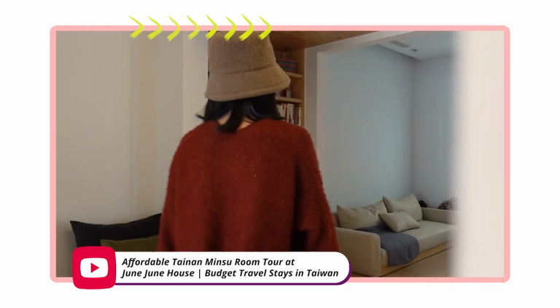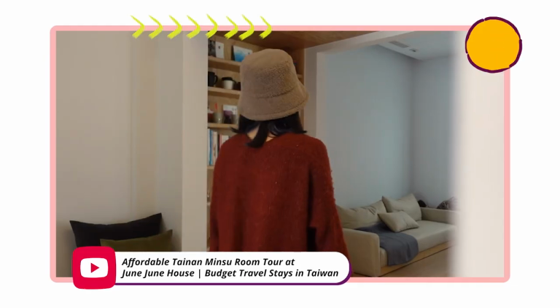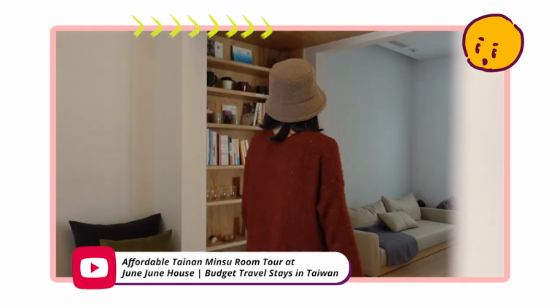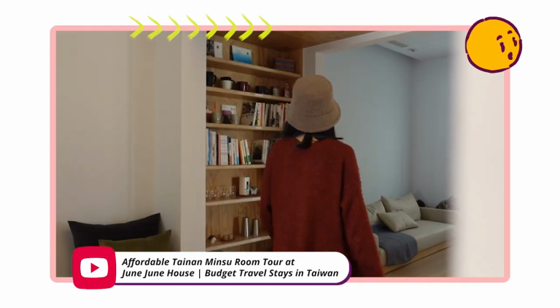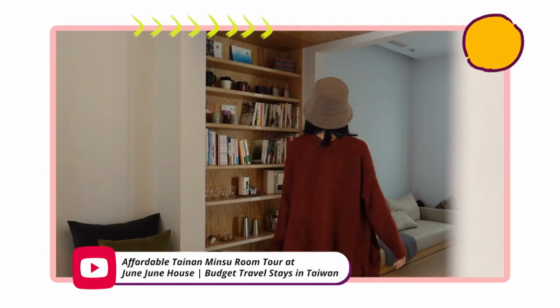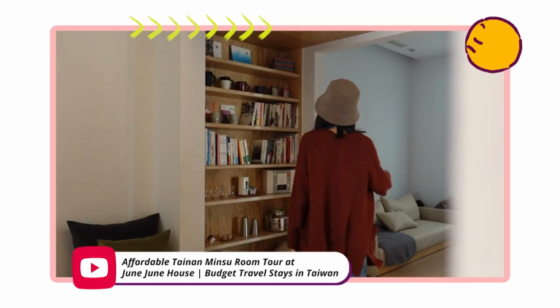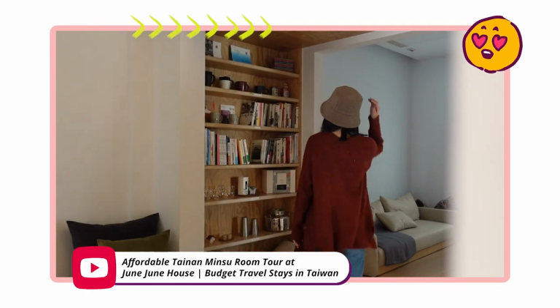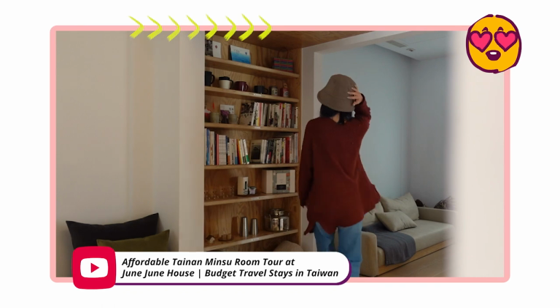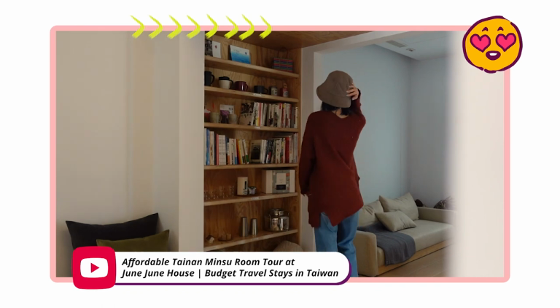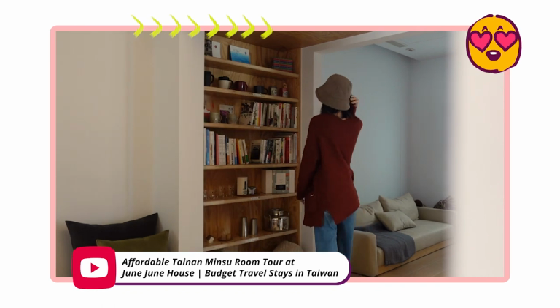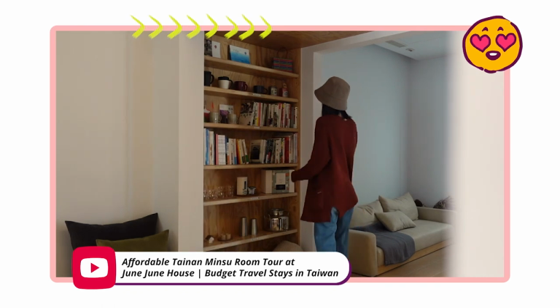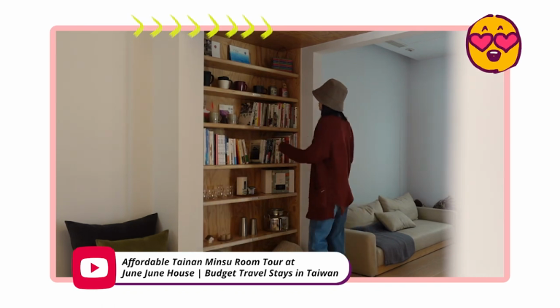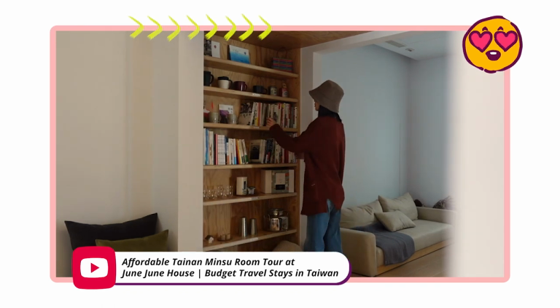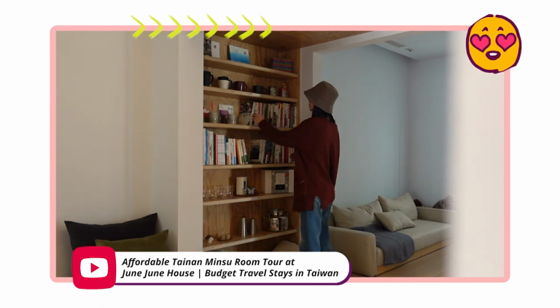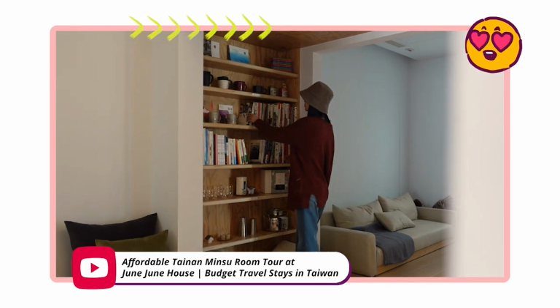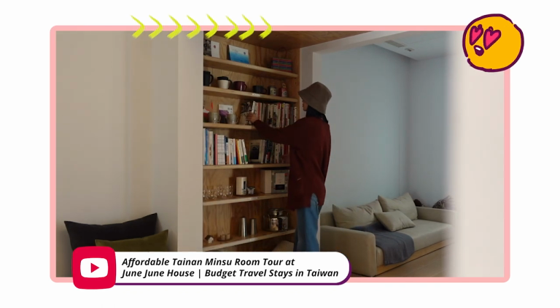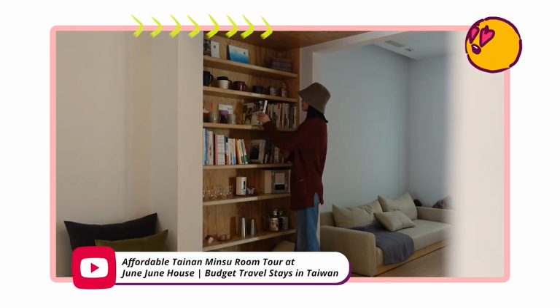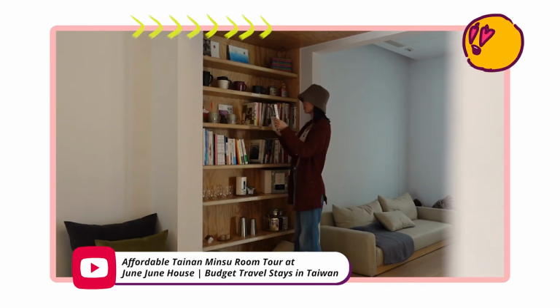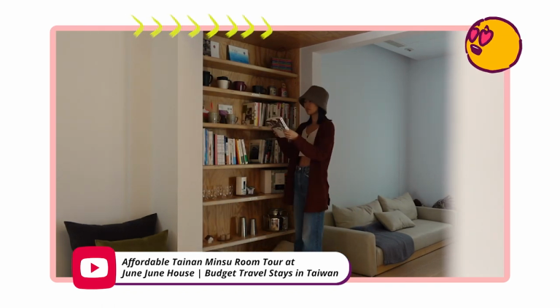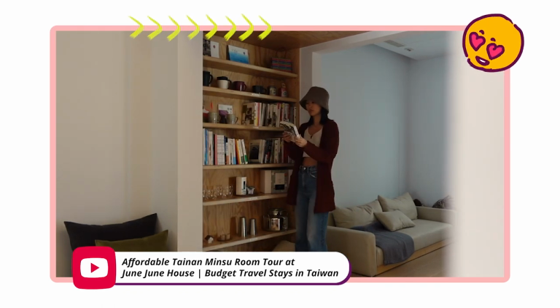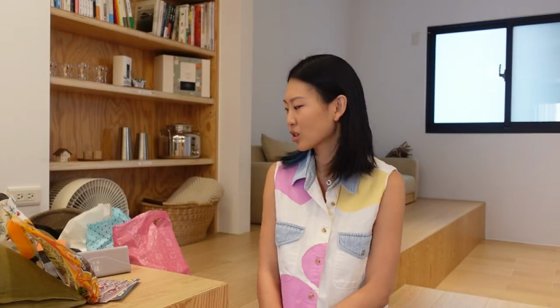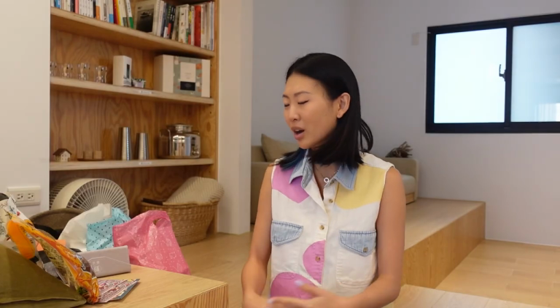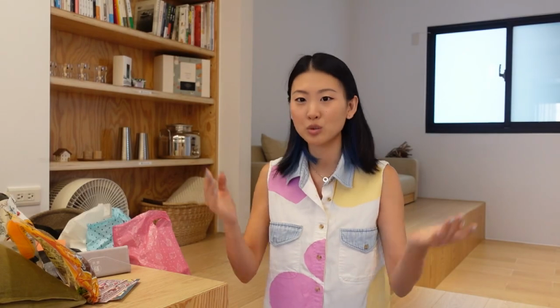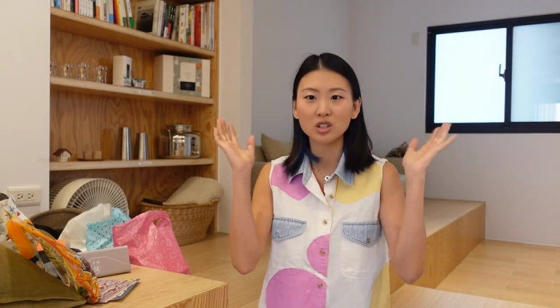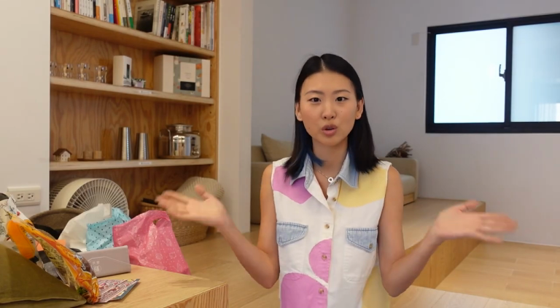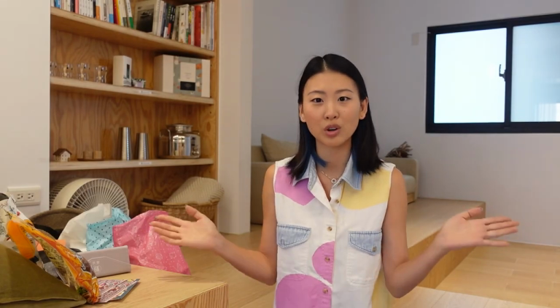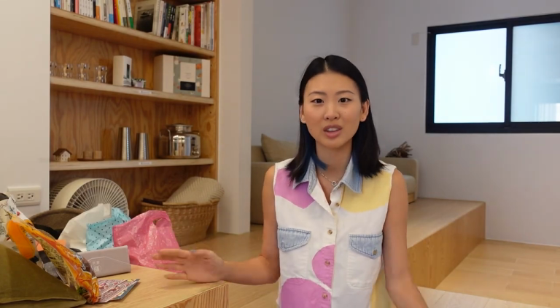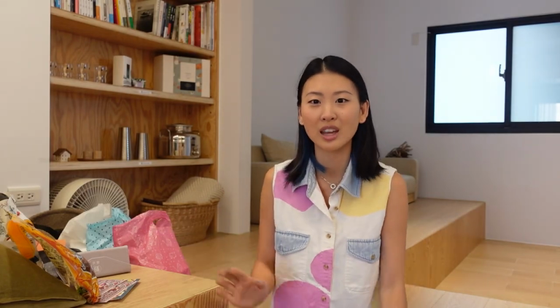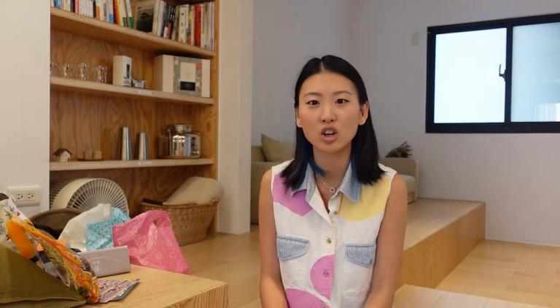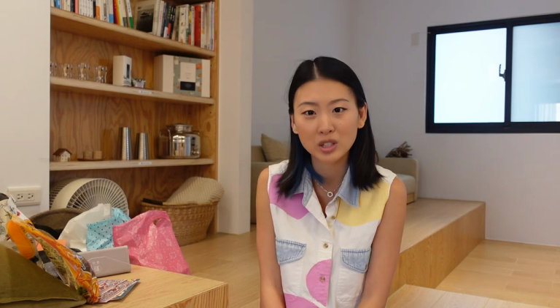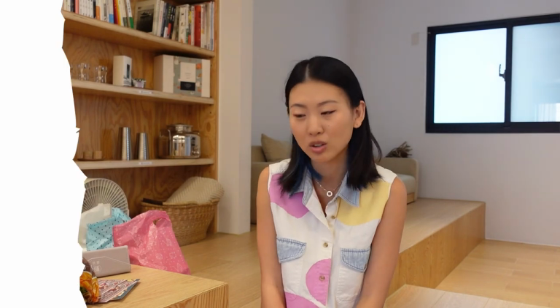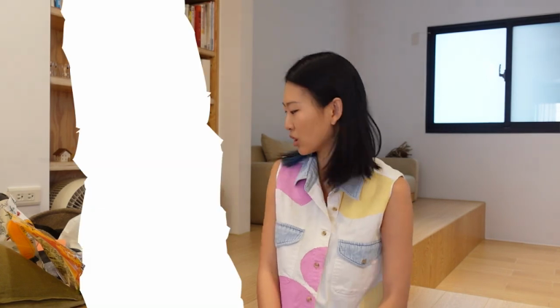I'm currently staying at a super cute Minsu that opened up like last year in June. I guess we're just going to go through everything in no particular order.